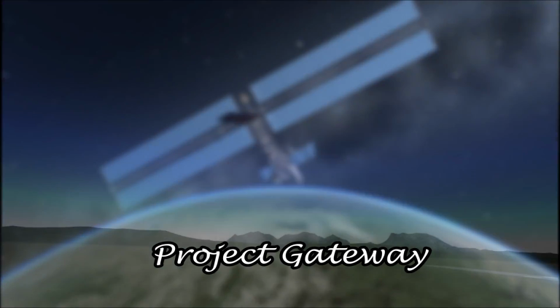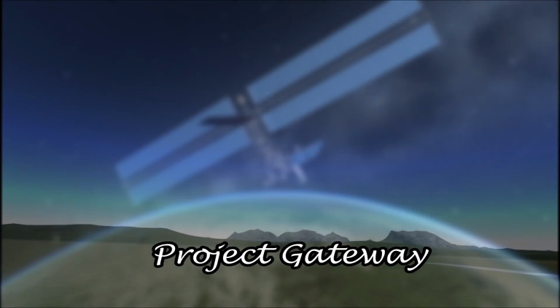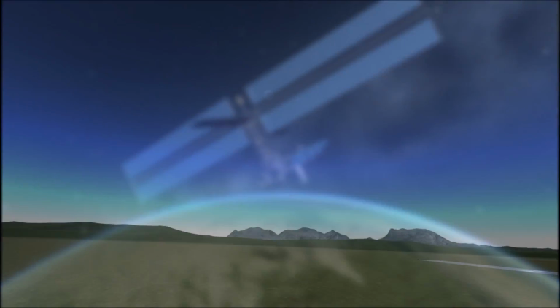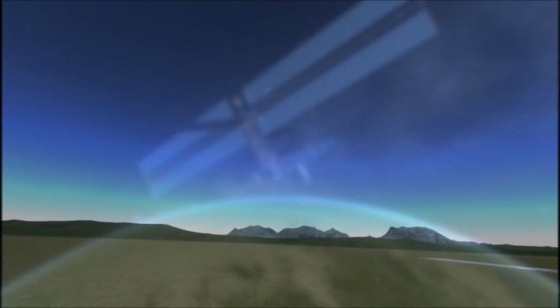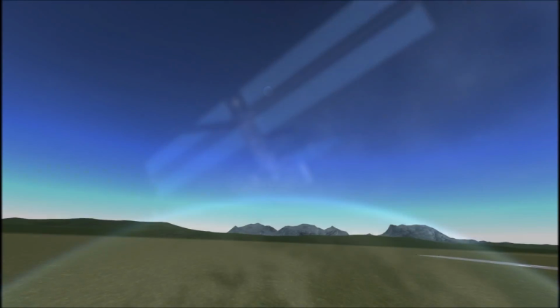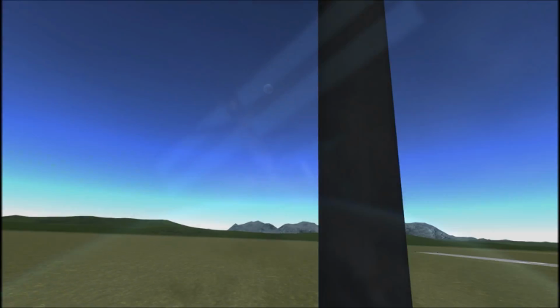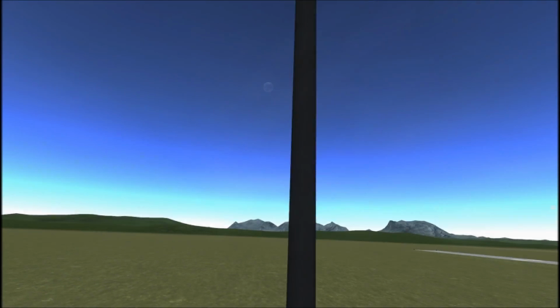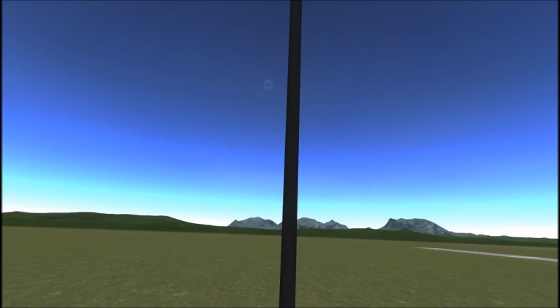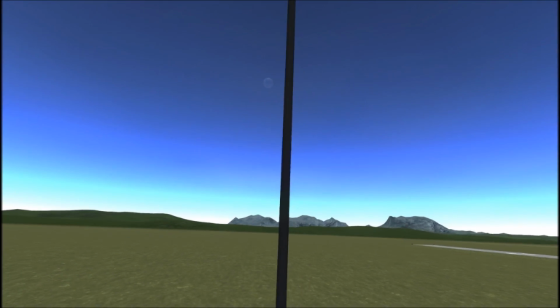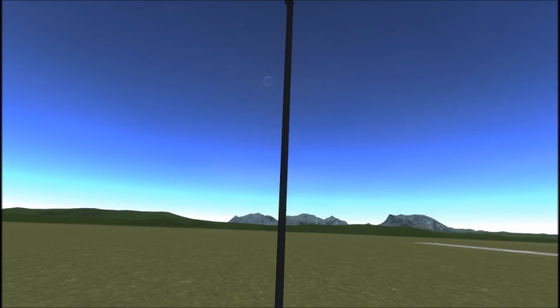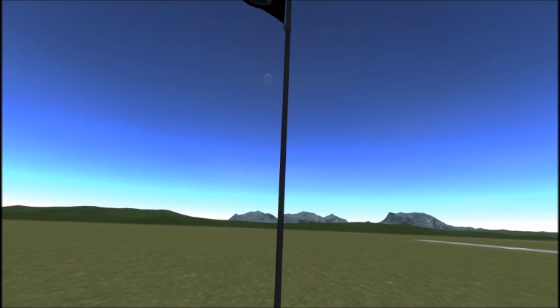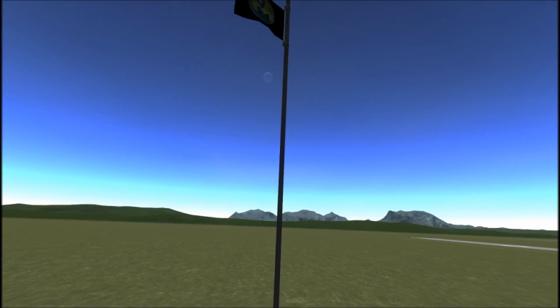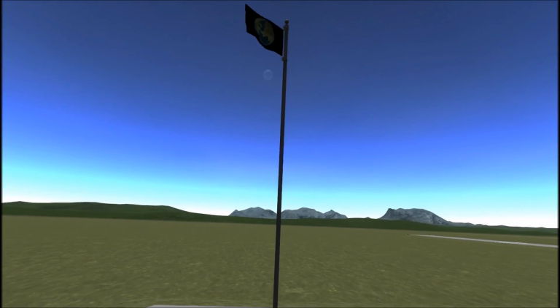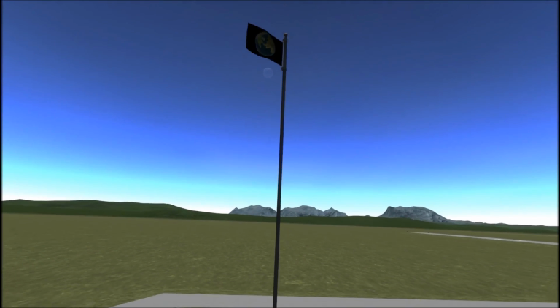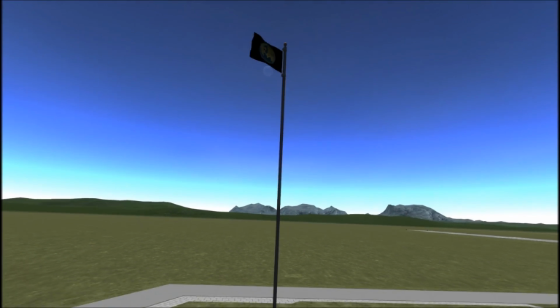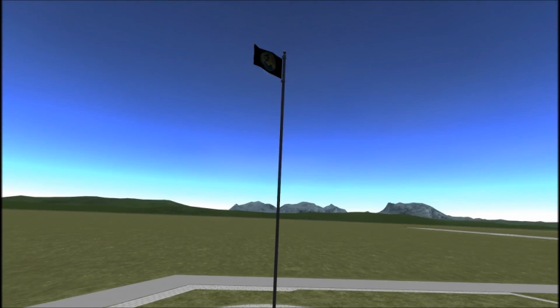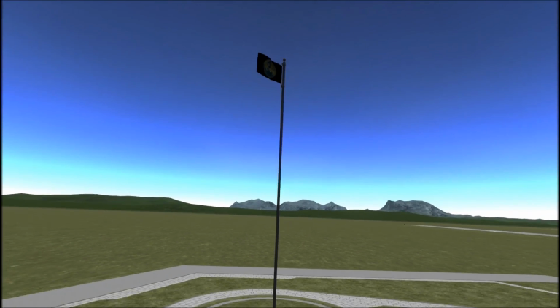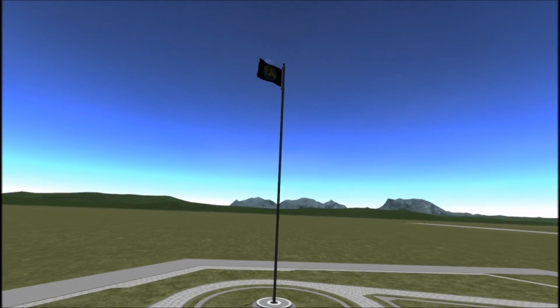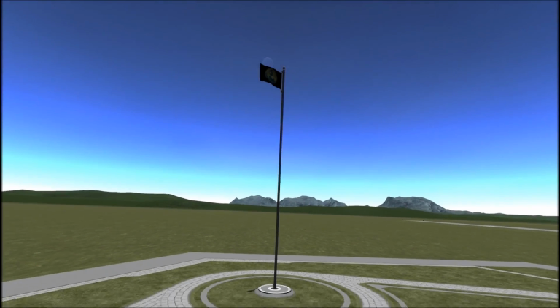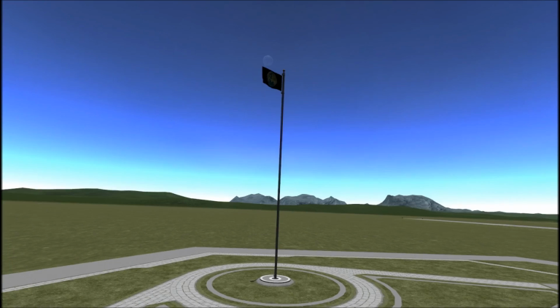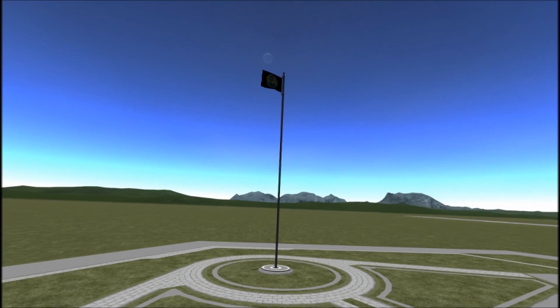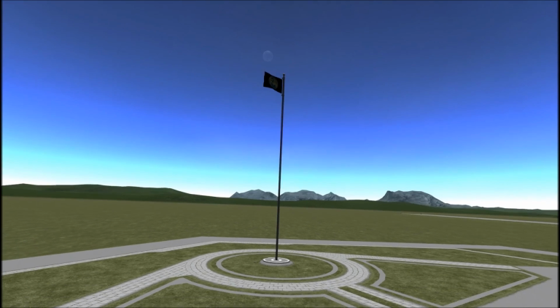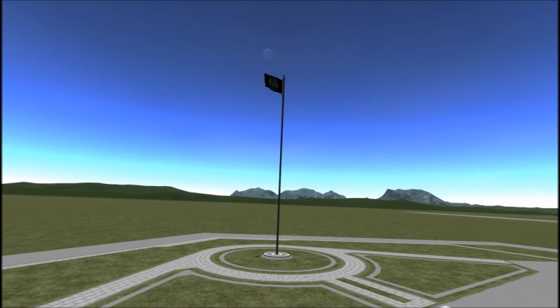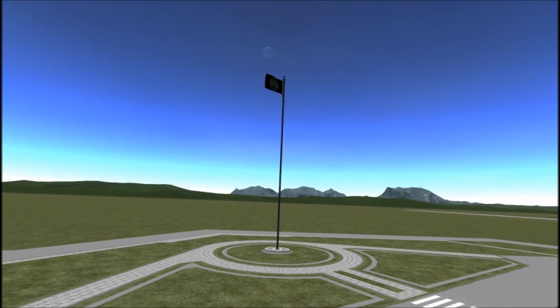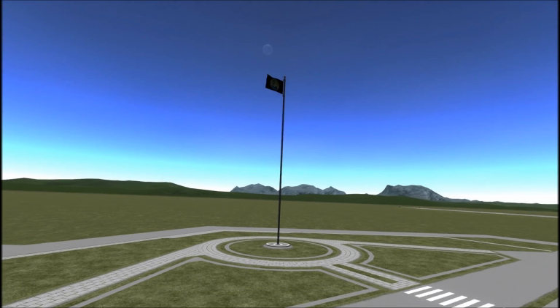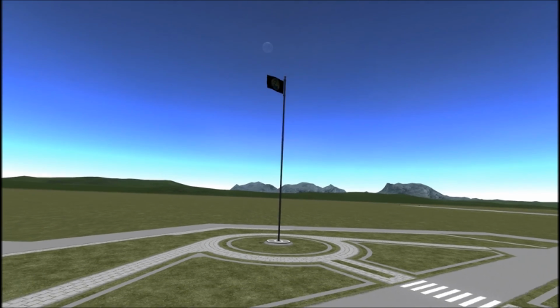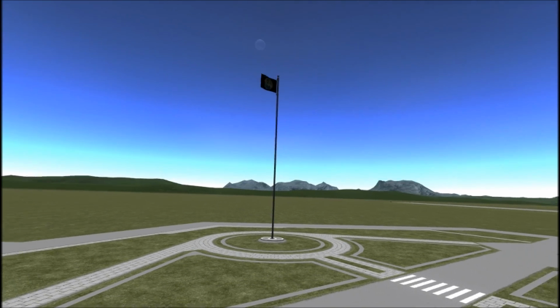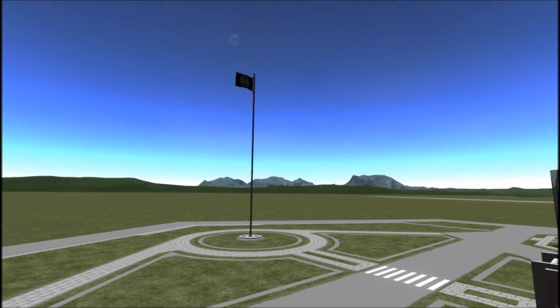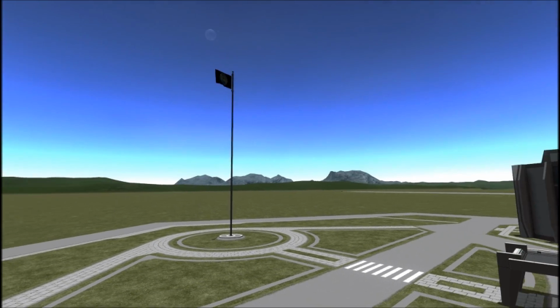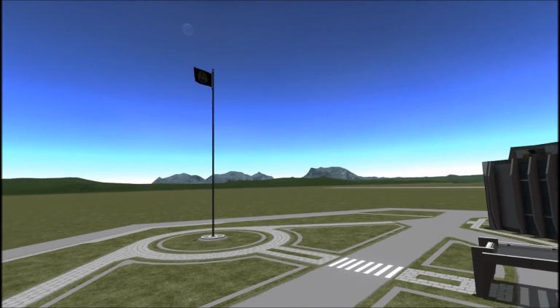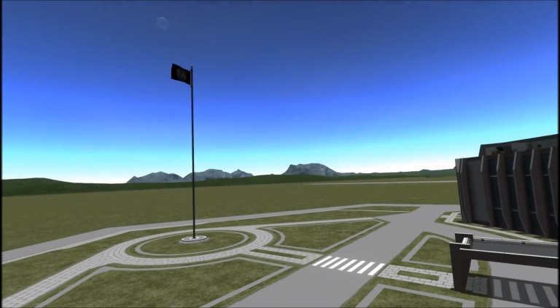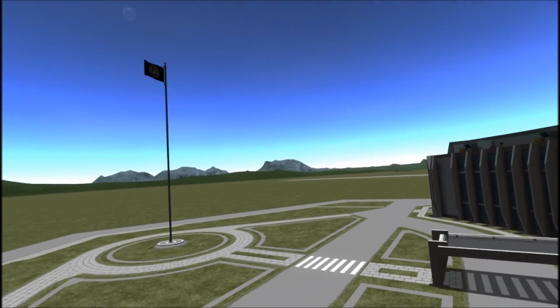Greetings, Kerbinauts. This is Kerbal Space Program. I'm Bob Fitch, and this is episode number 13 of the Gateway Project.